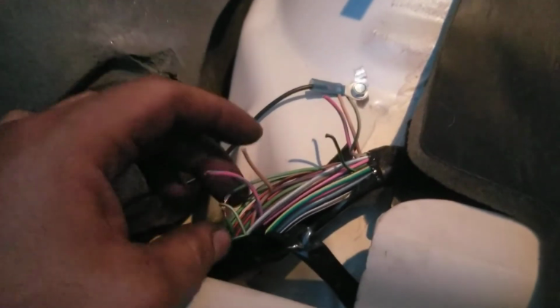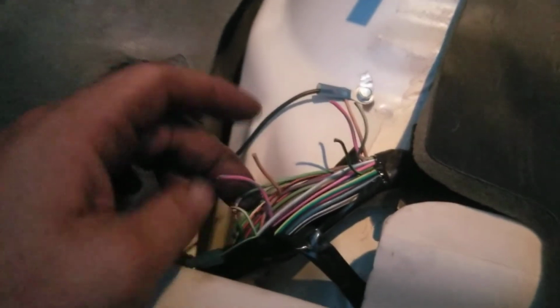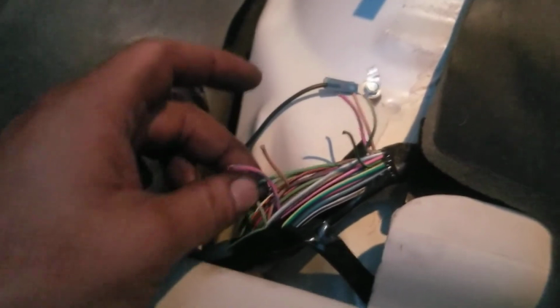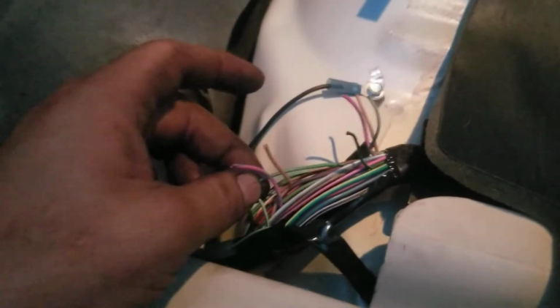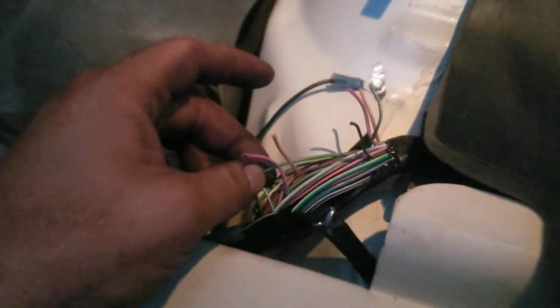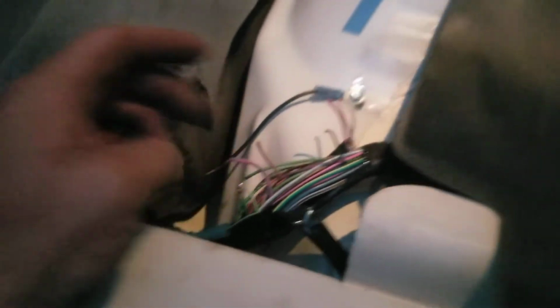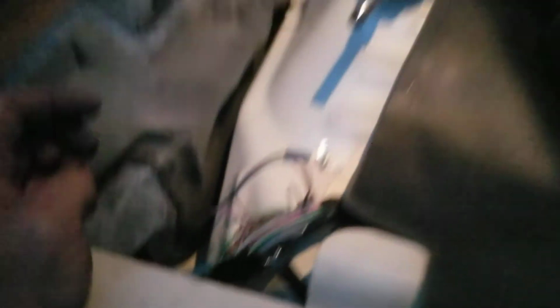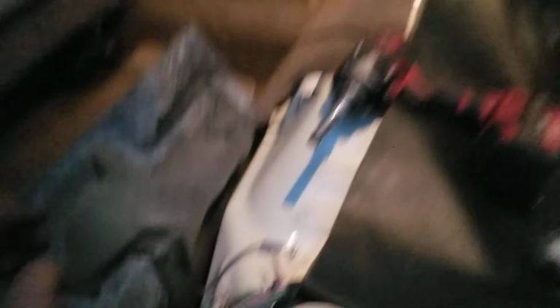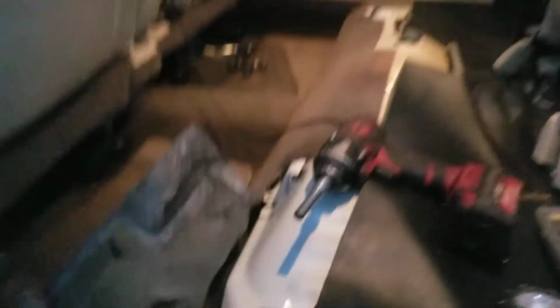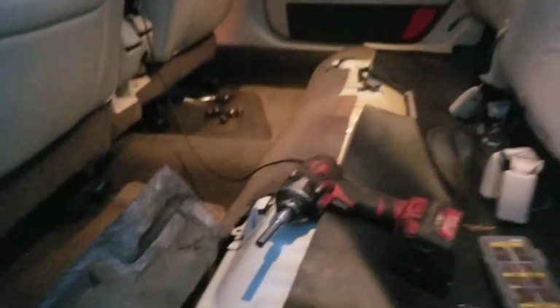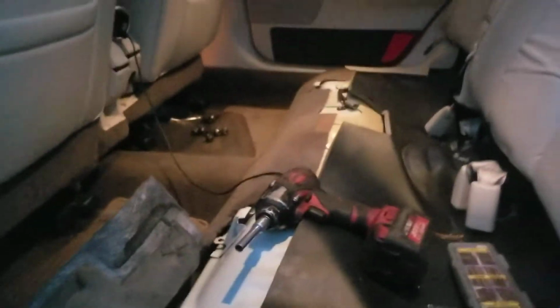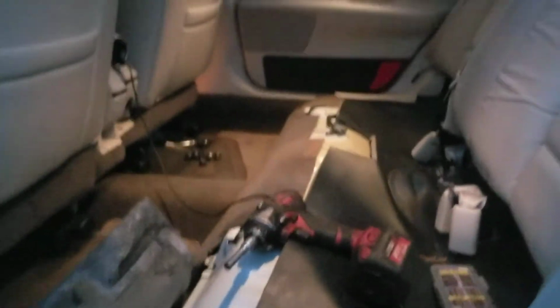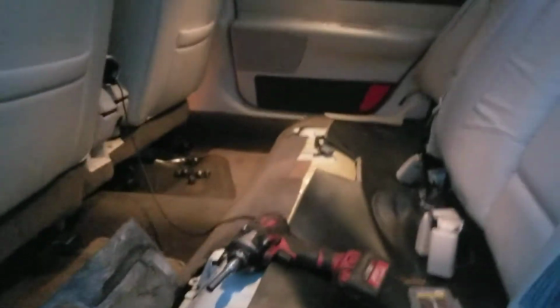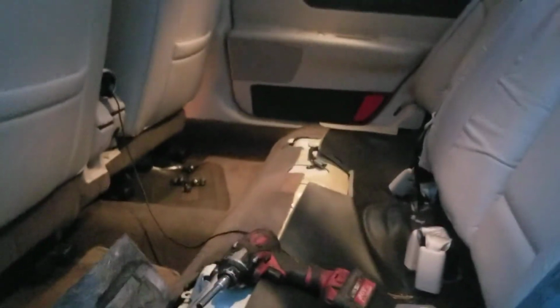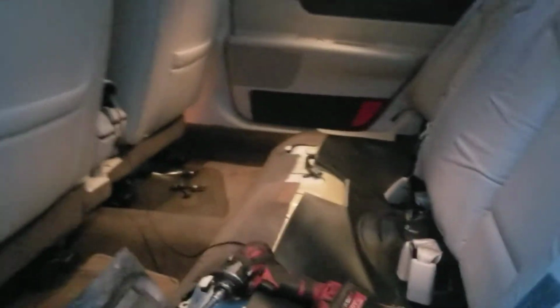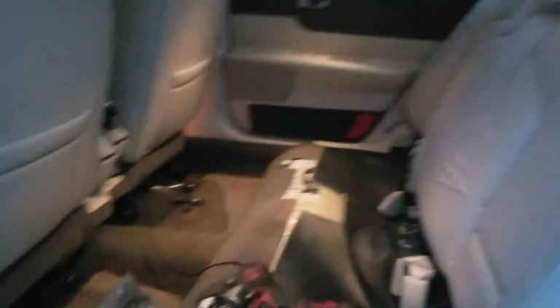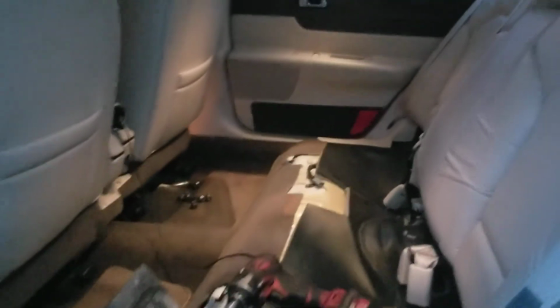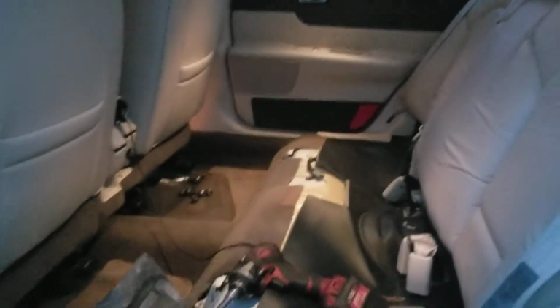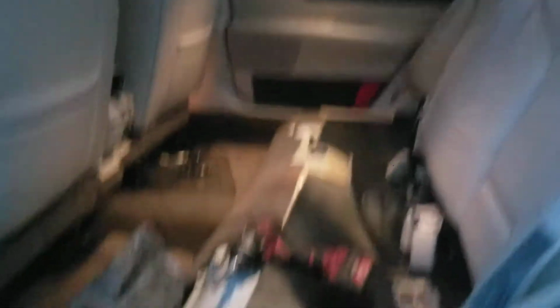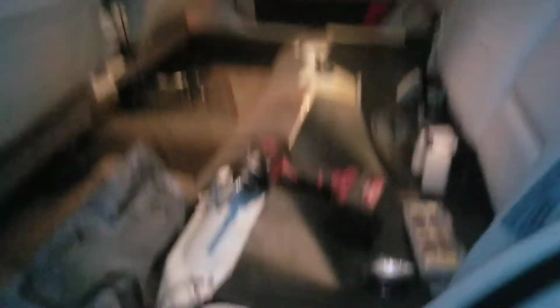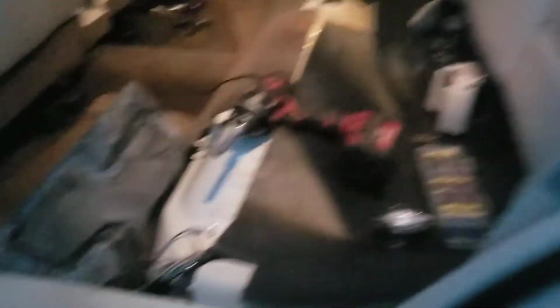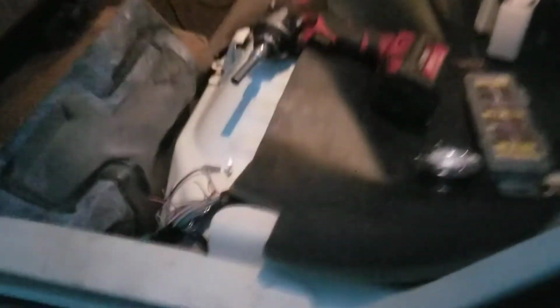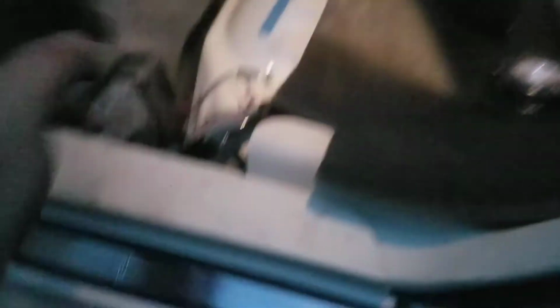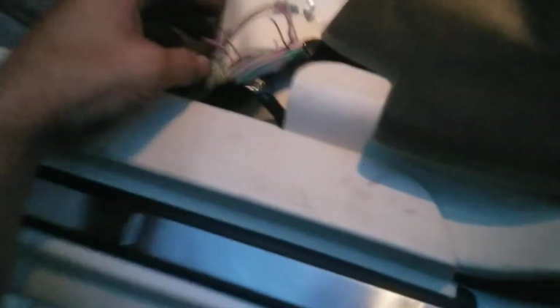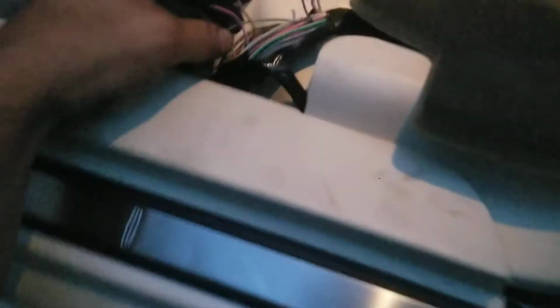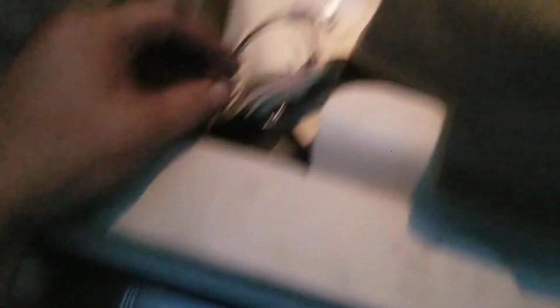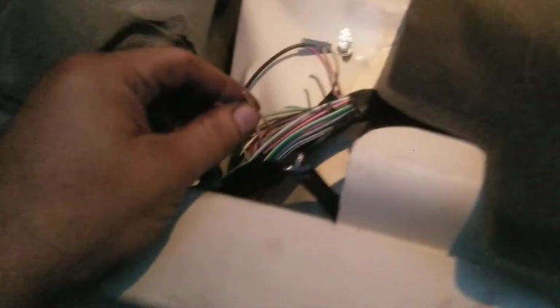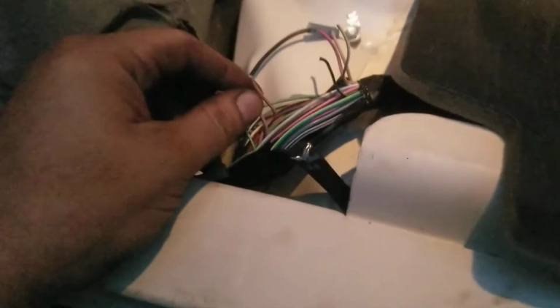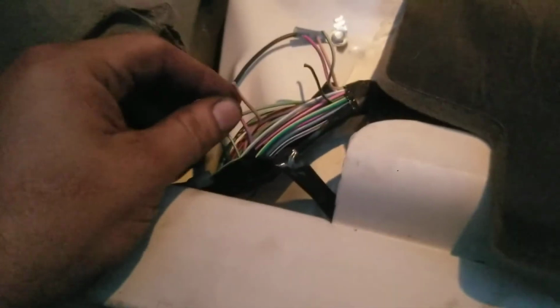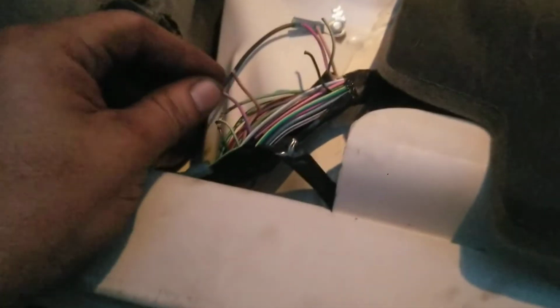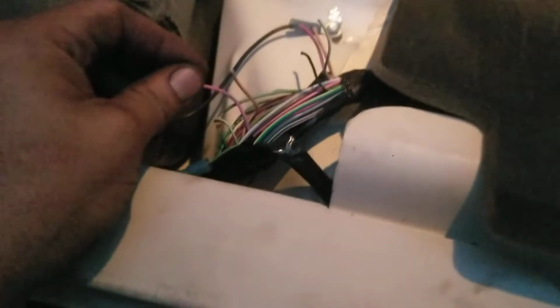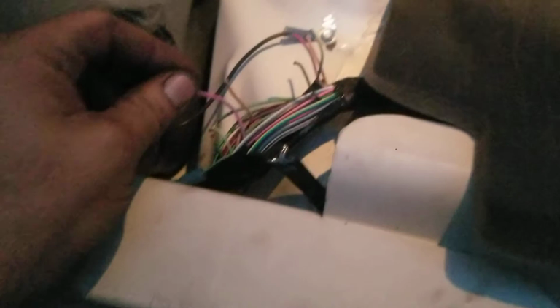That's basically how you do it. This is under the back seat — you have to remove the back seat, and the wires will be here.